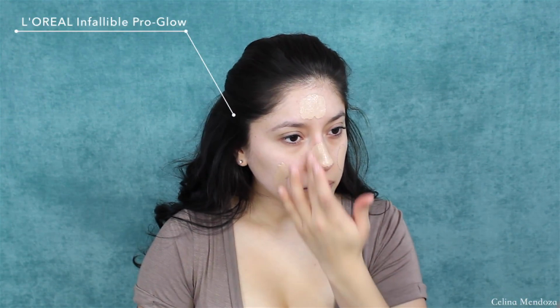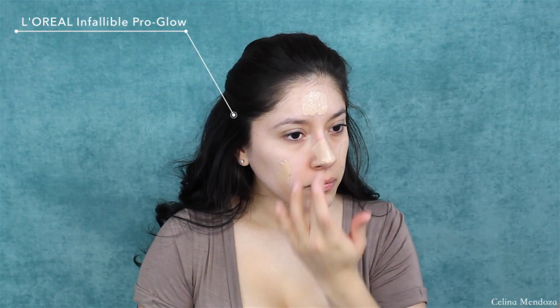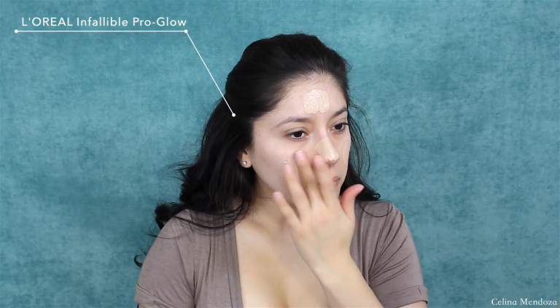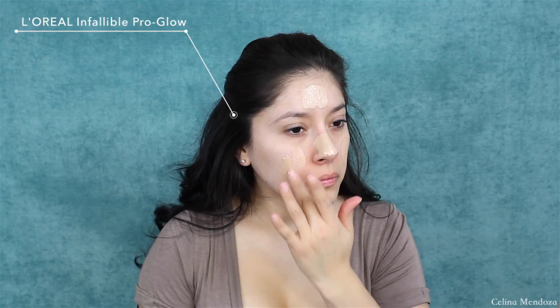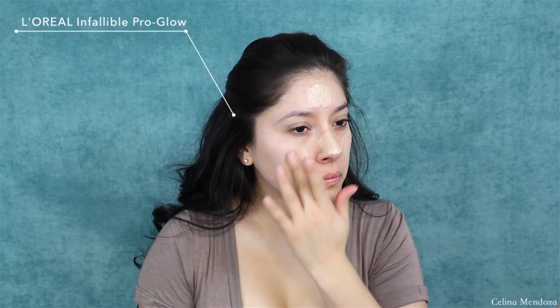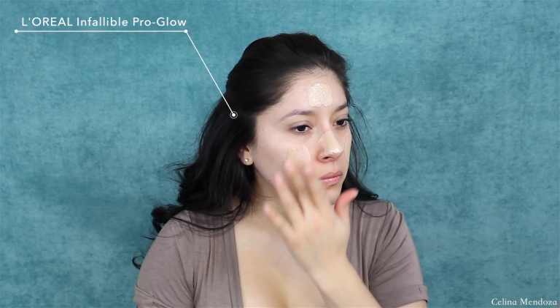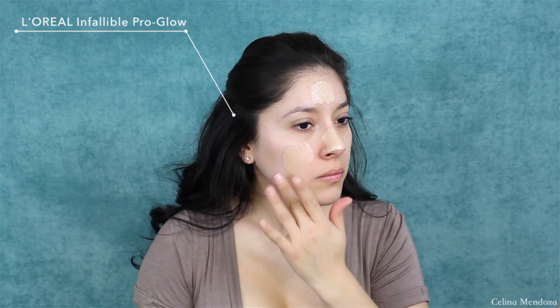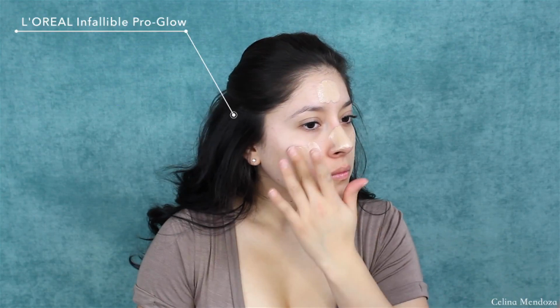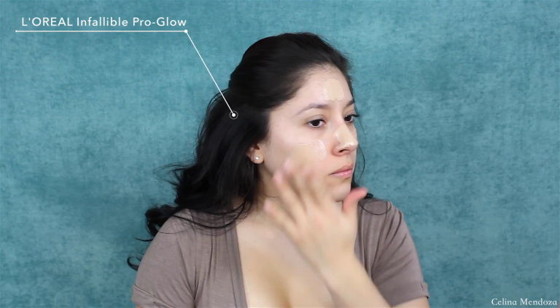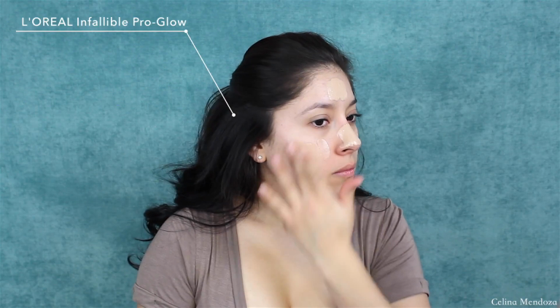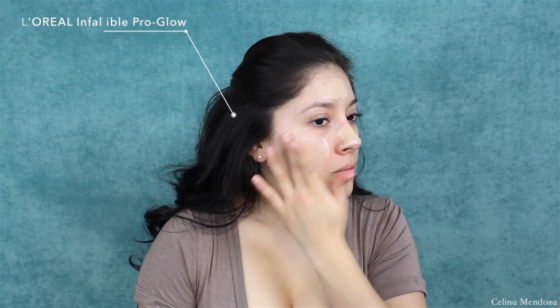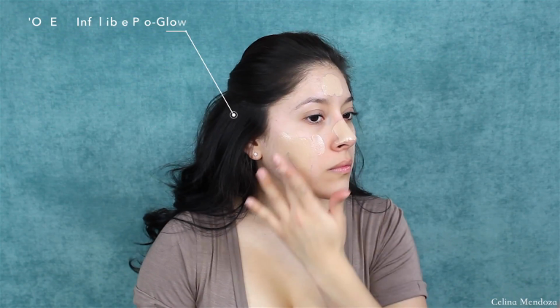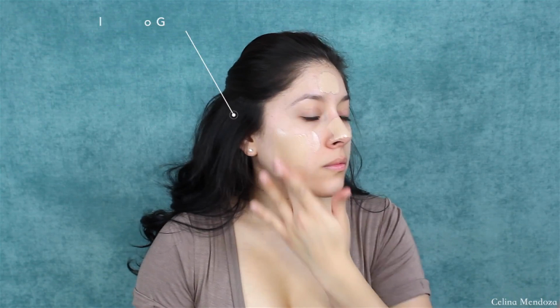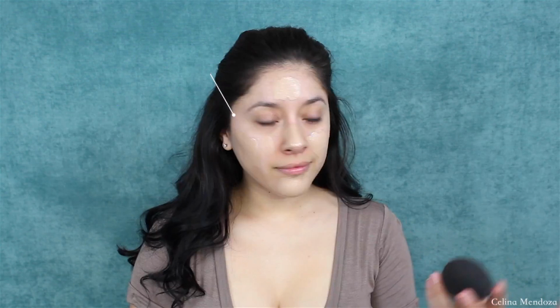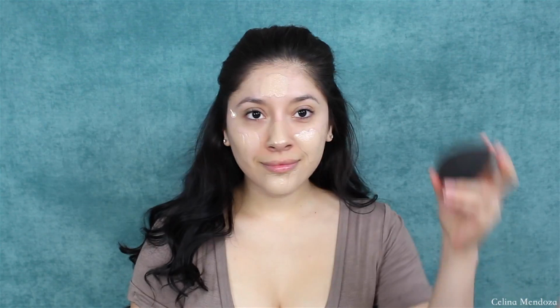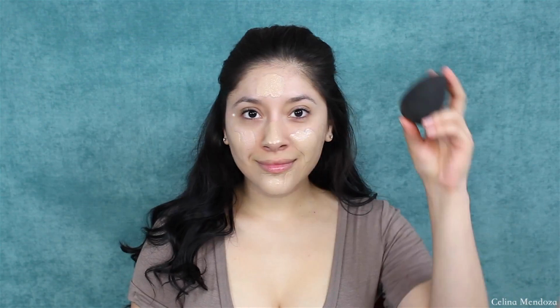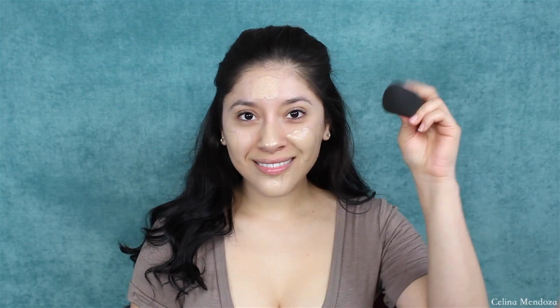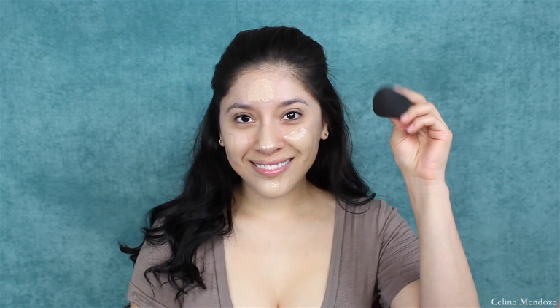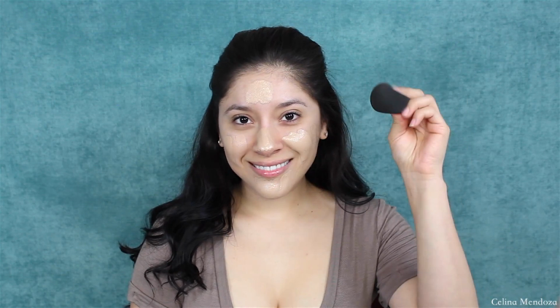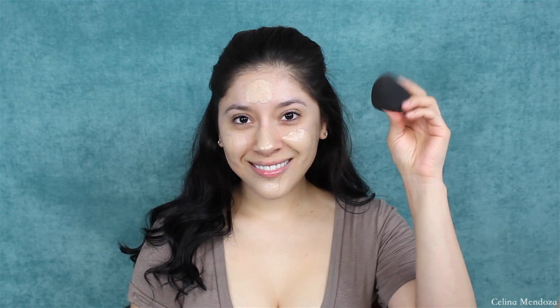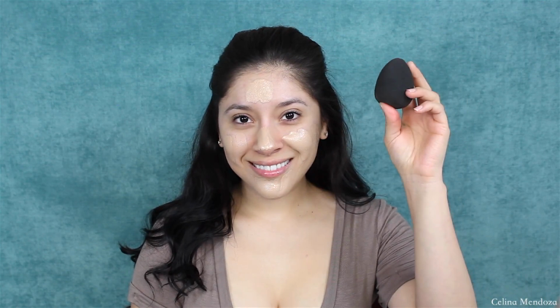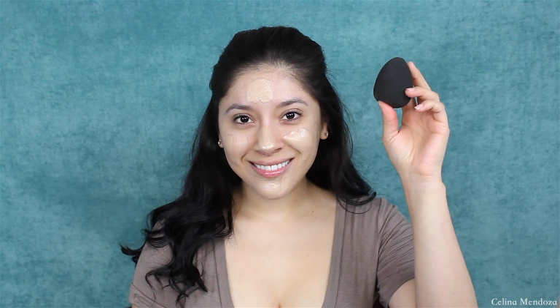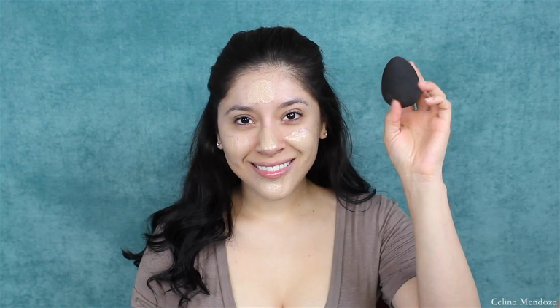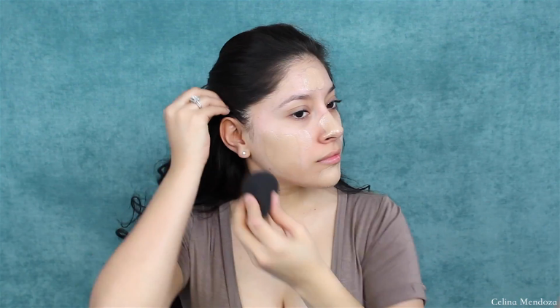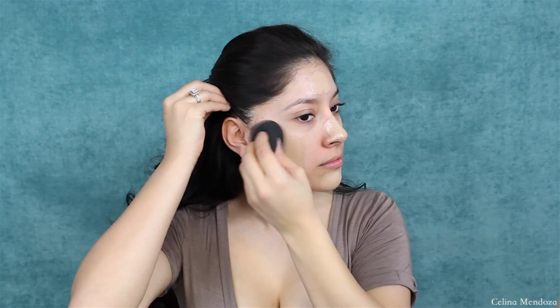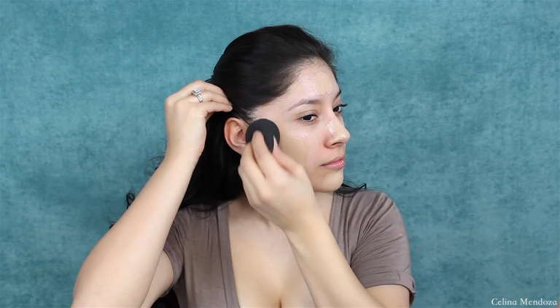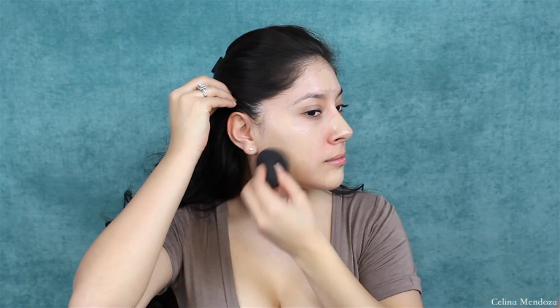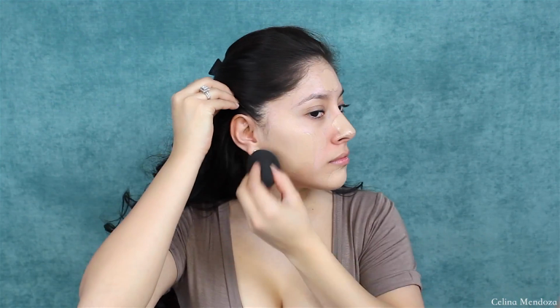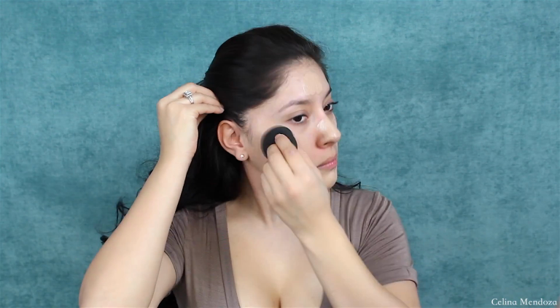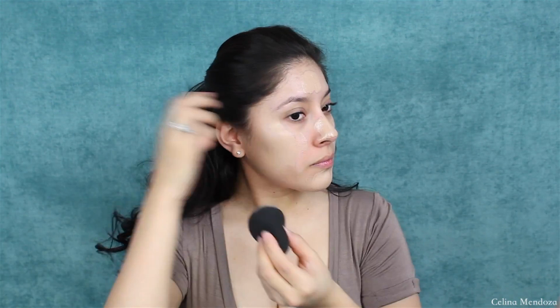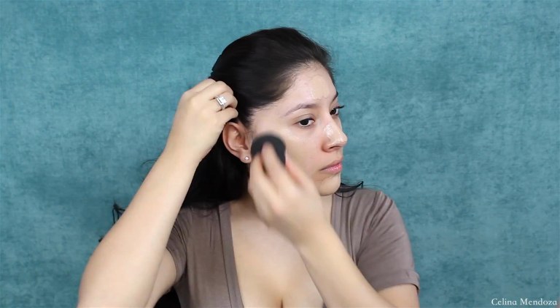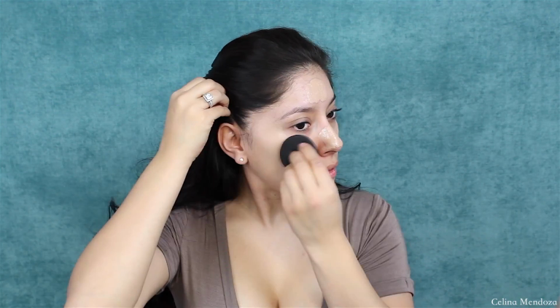Now I'm just going in with my L'Oreal Infallible Pro Glow Foundation and I'm just going to blend that out with my damp beauty blender.